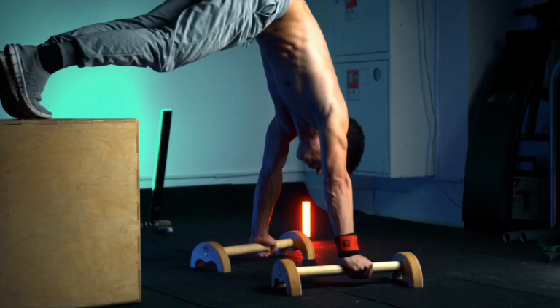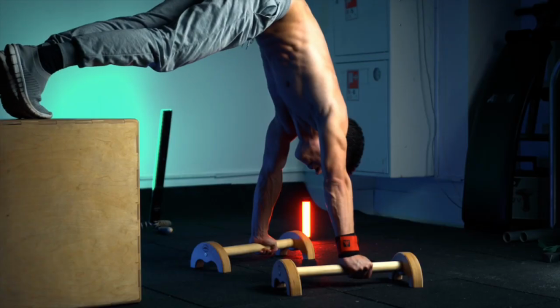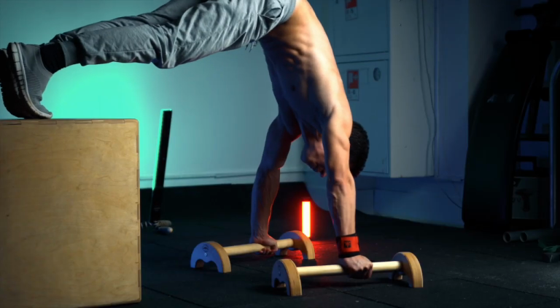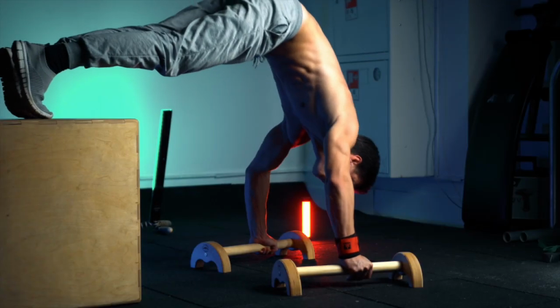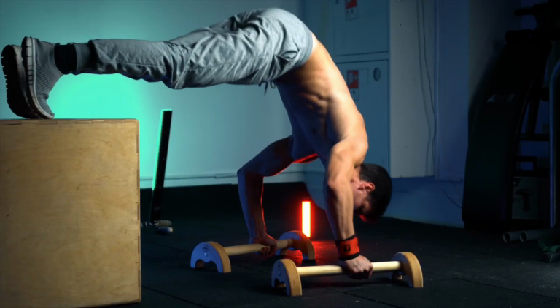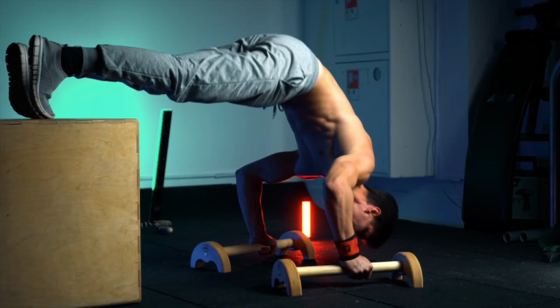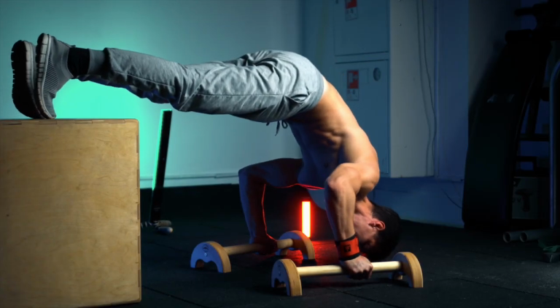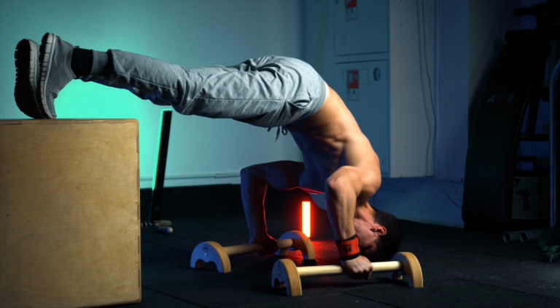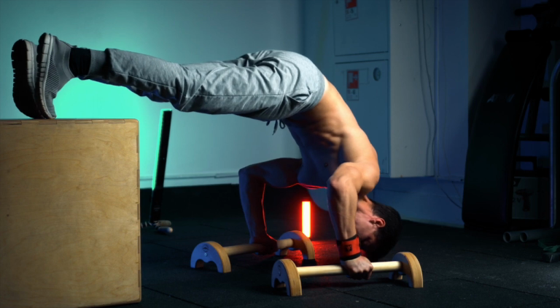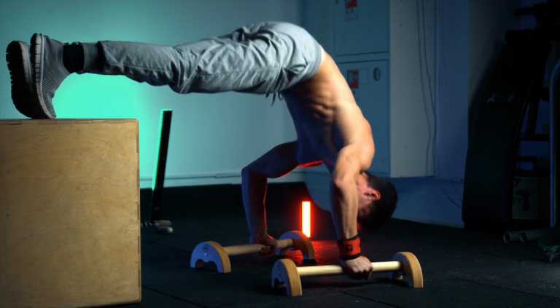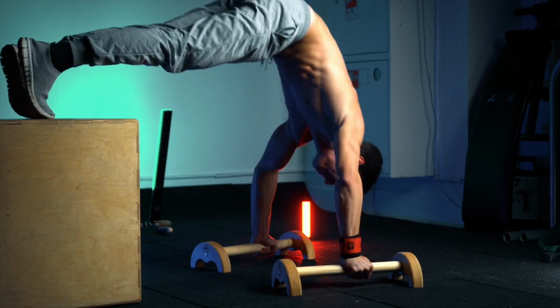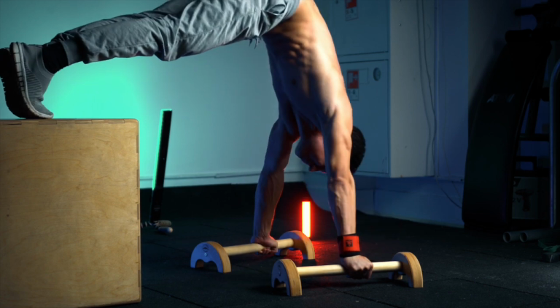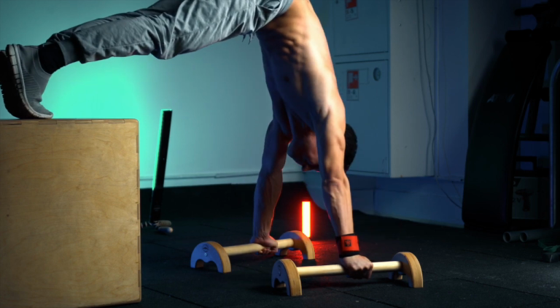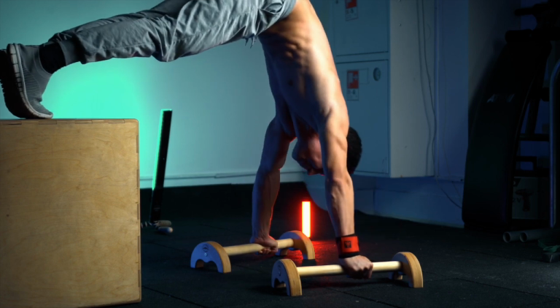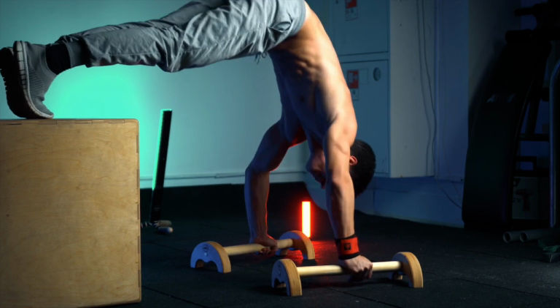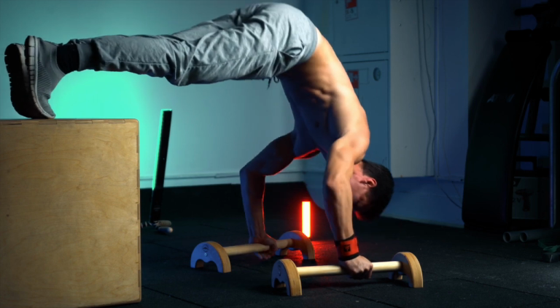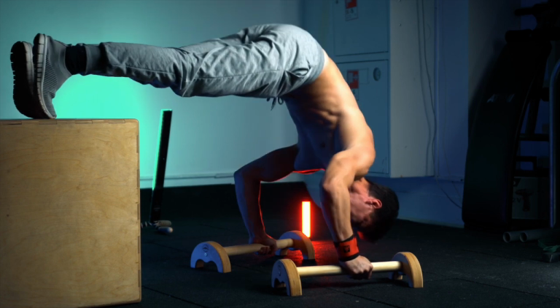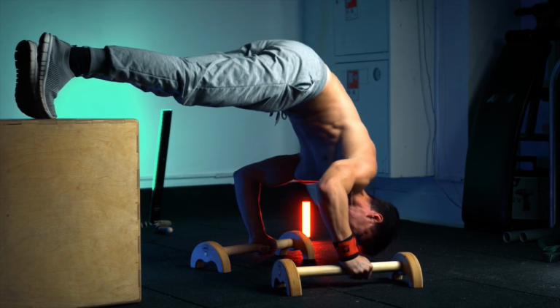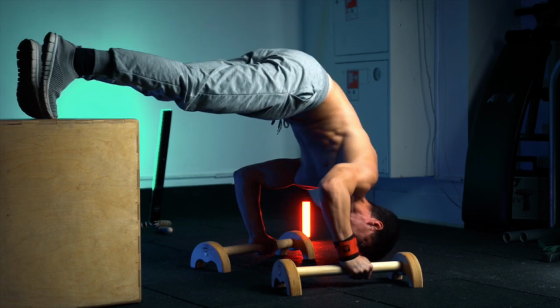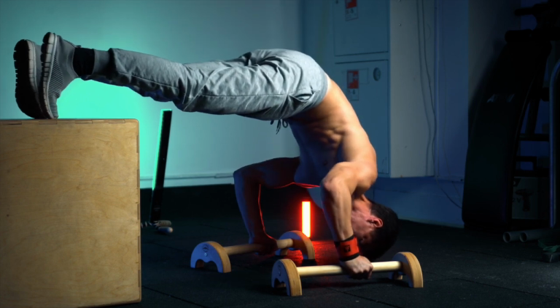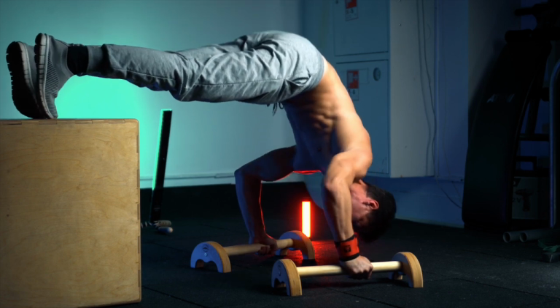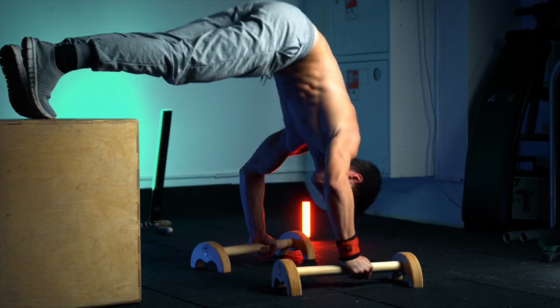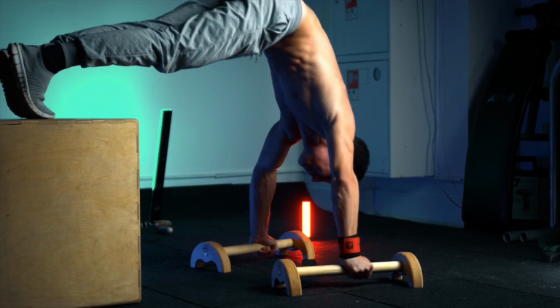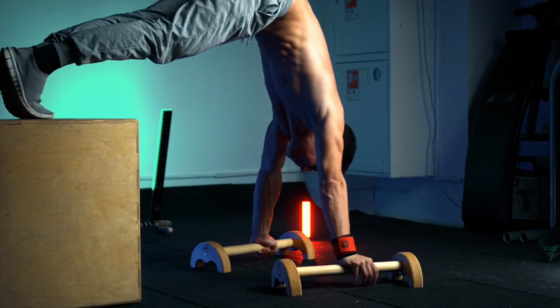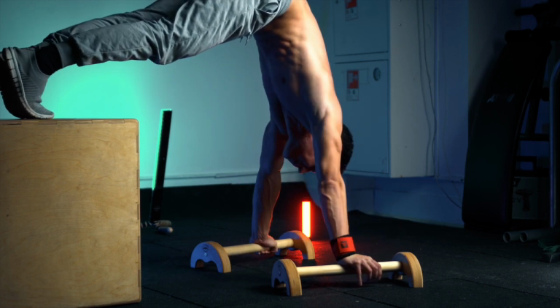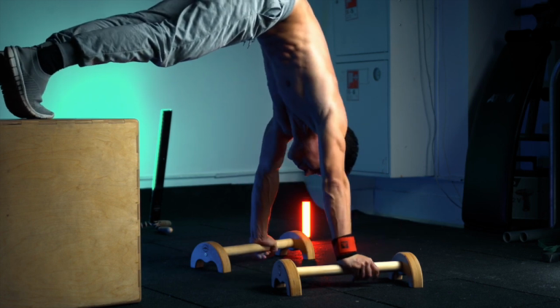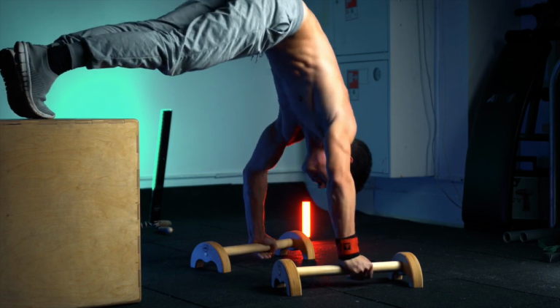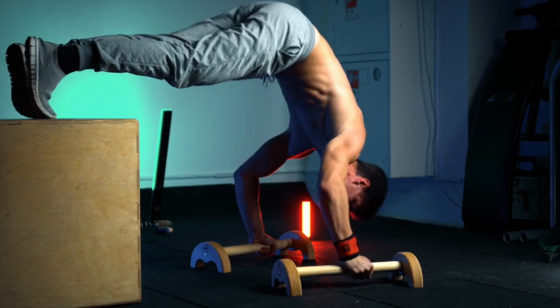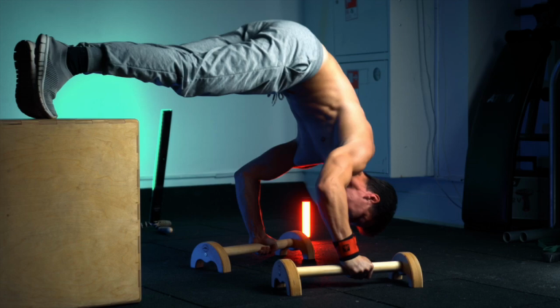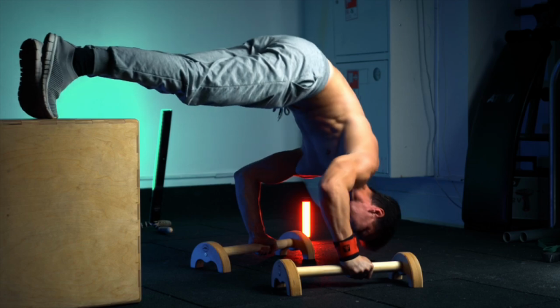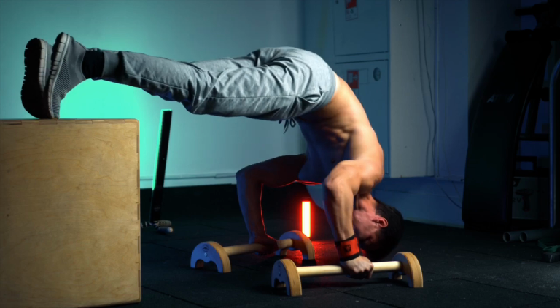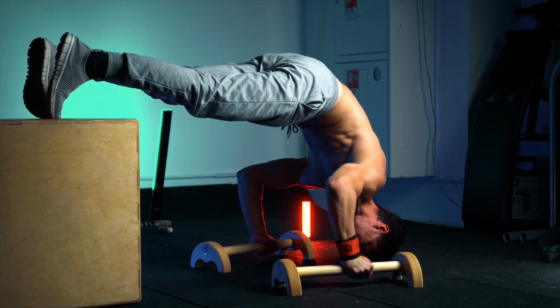Next level: pike push-ups with legs elevated. Here you can see legs elevated, but the same technique with moving your shoulders forward.